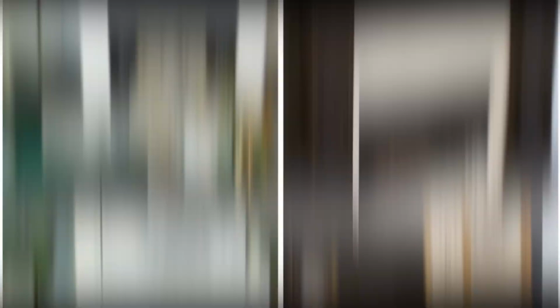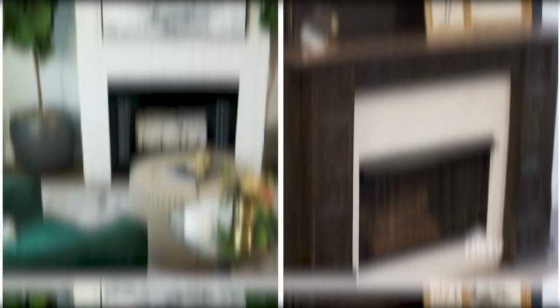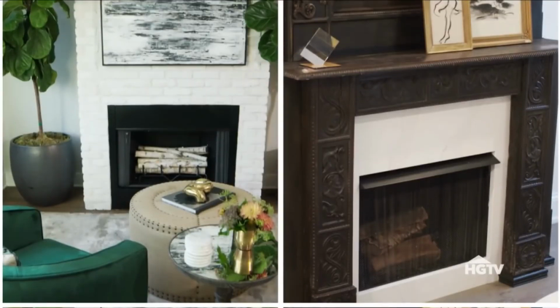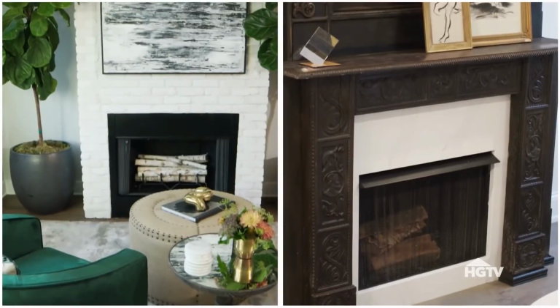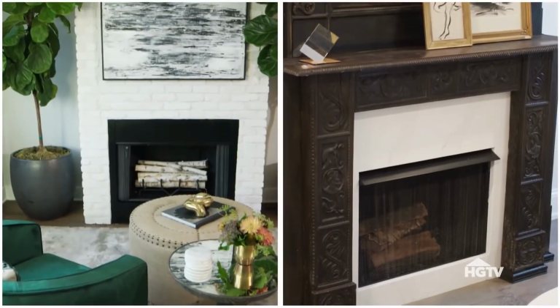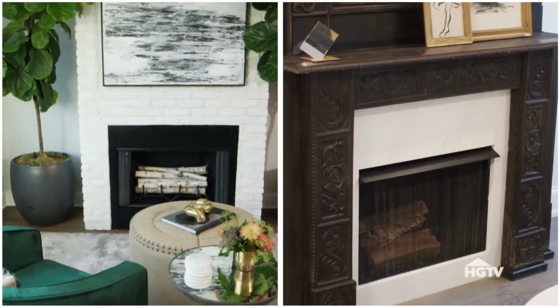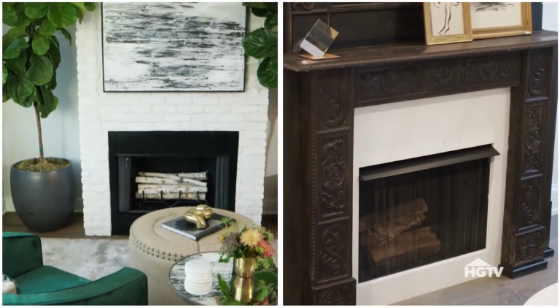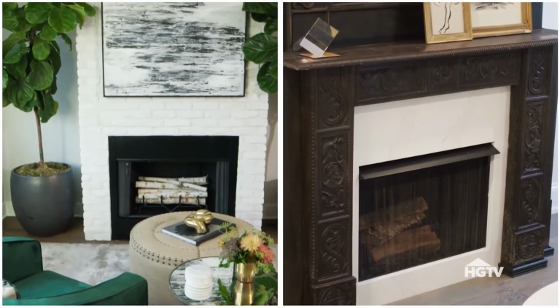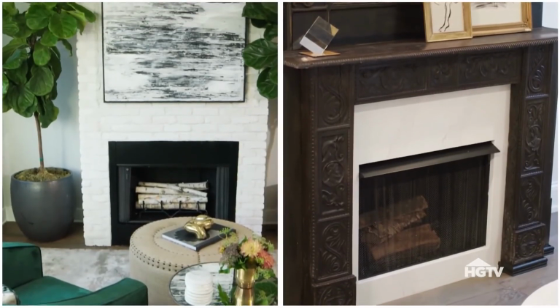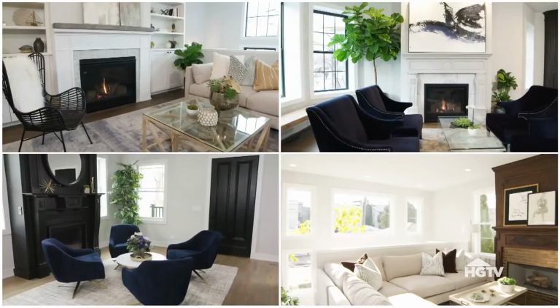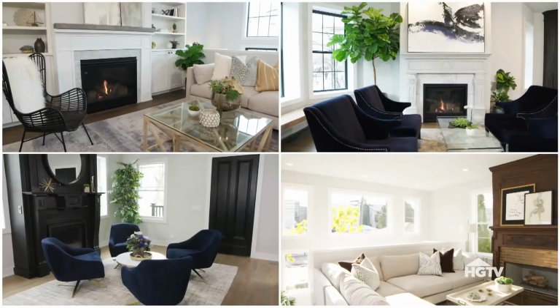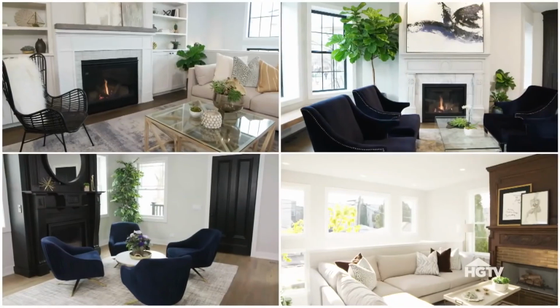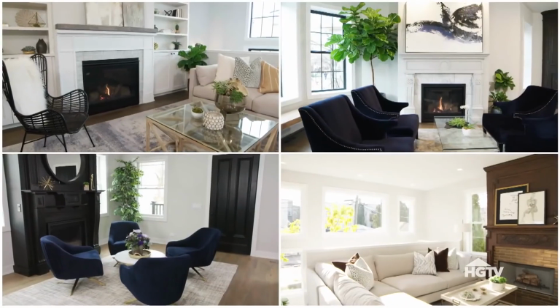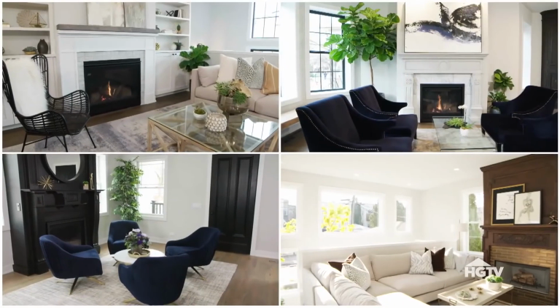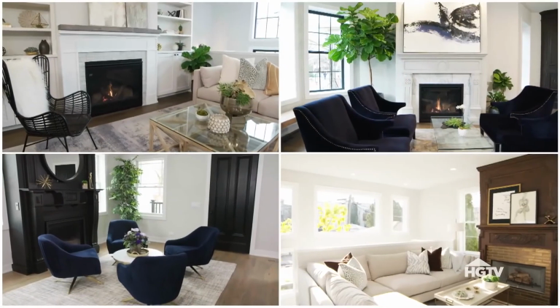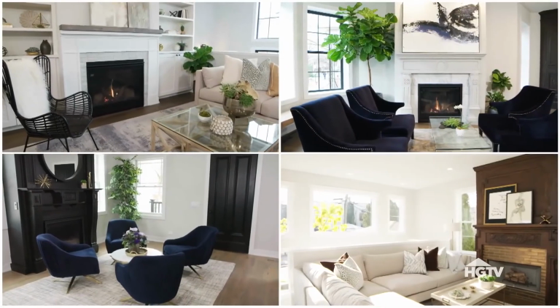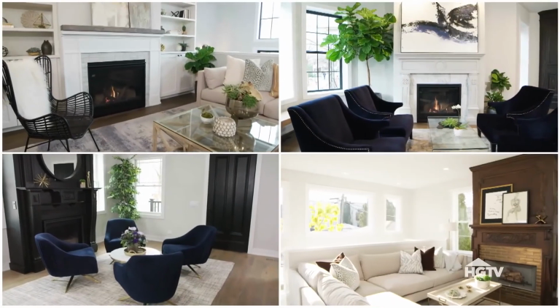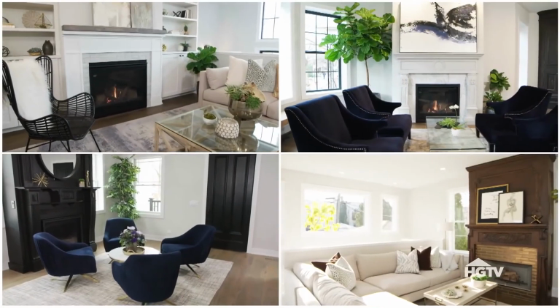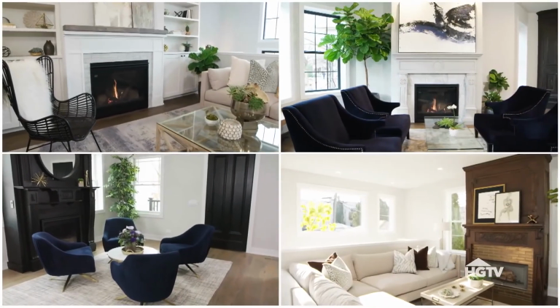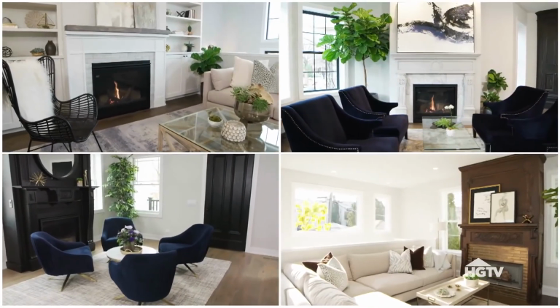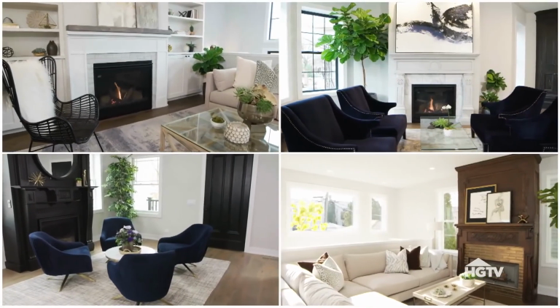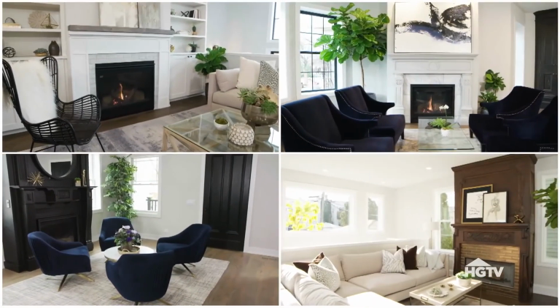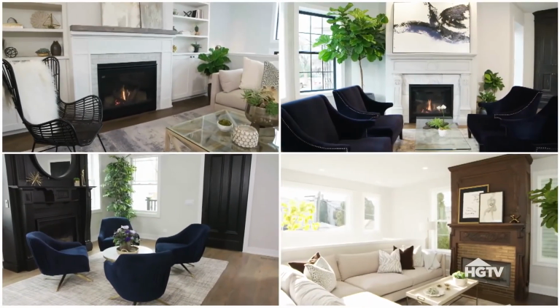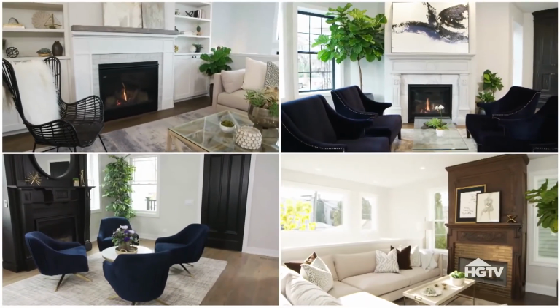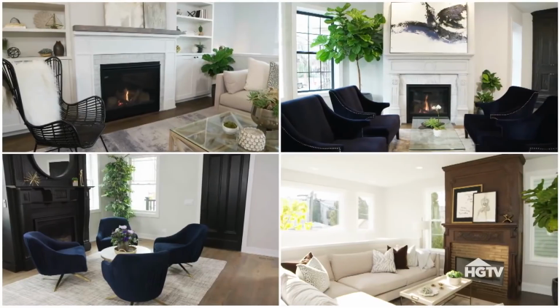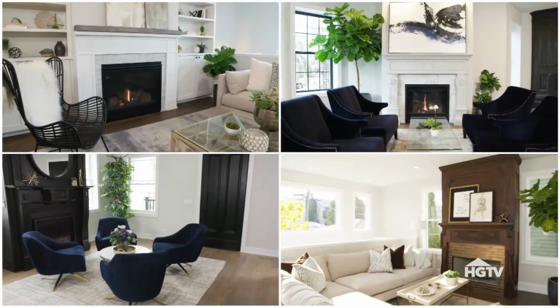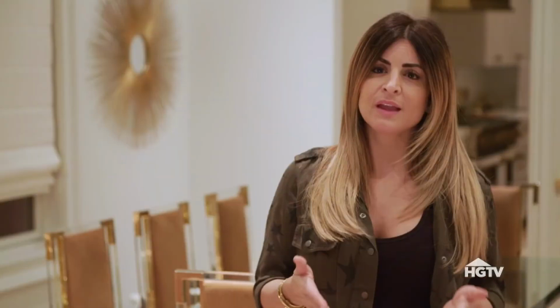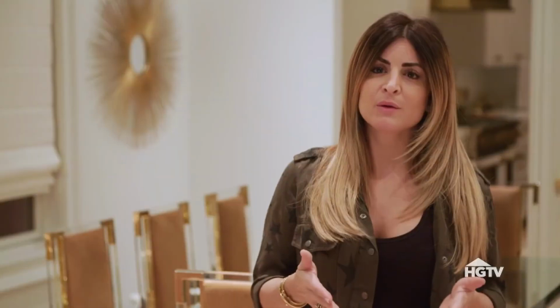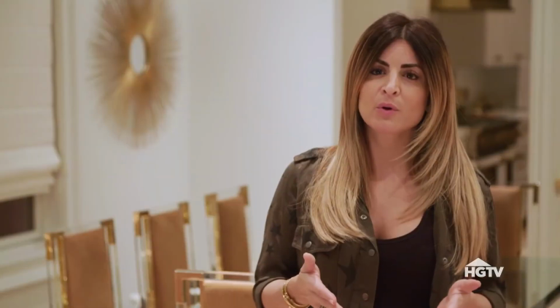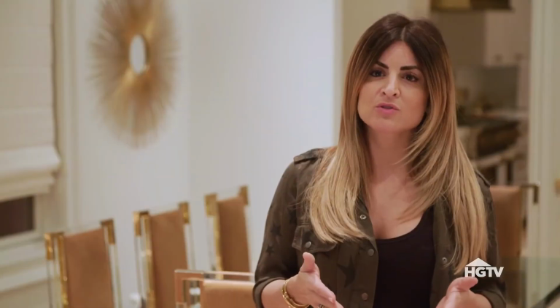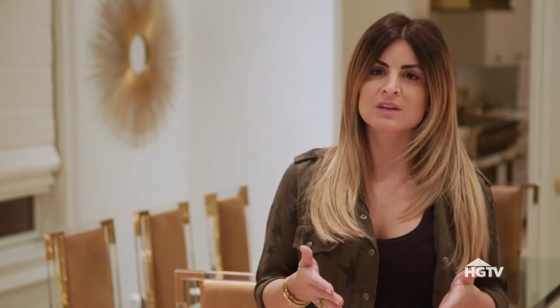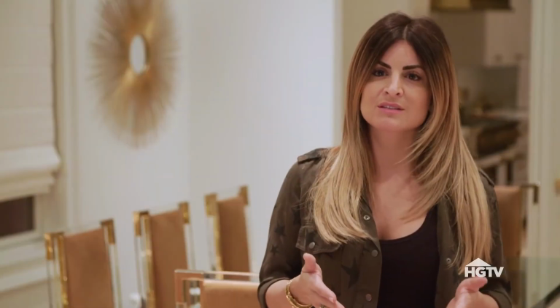But ultimately, no matter how you decide to transform your dining room, it should come down to what you think will provide you with the best use of the space.